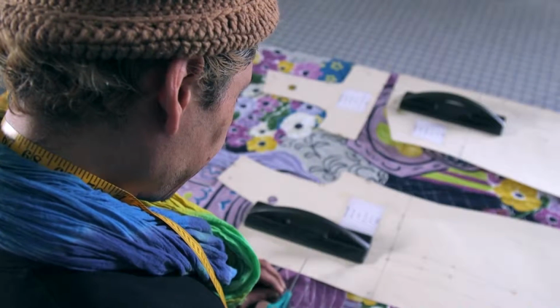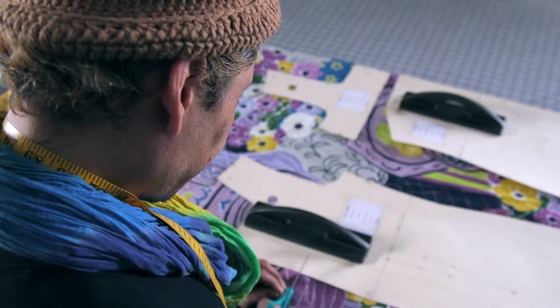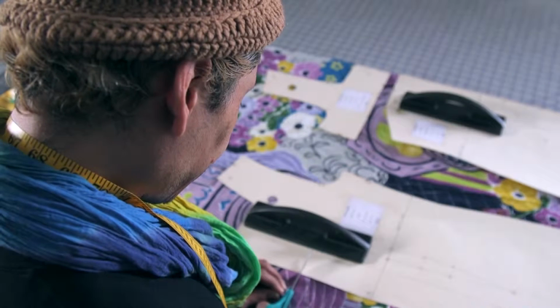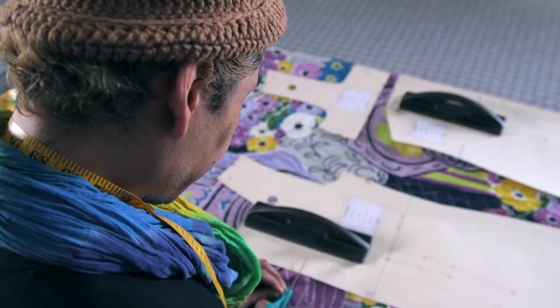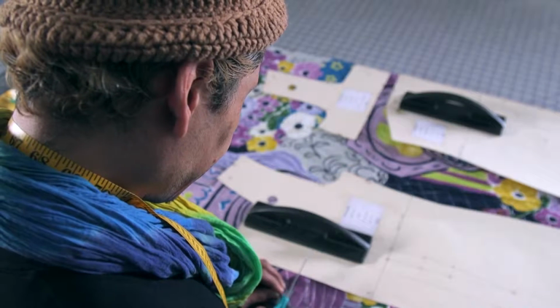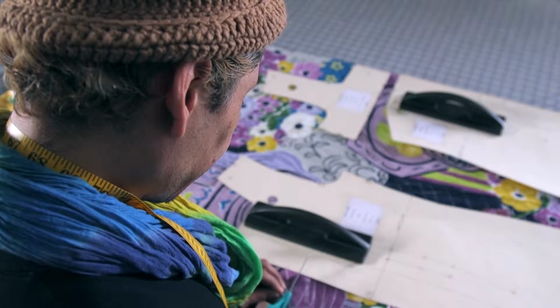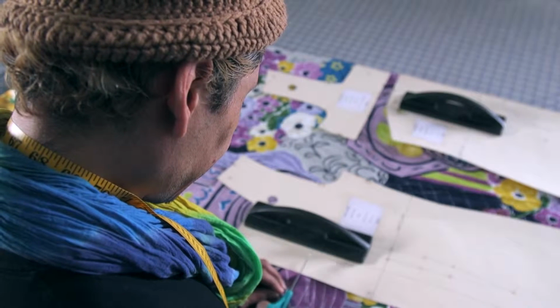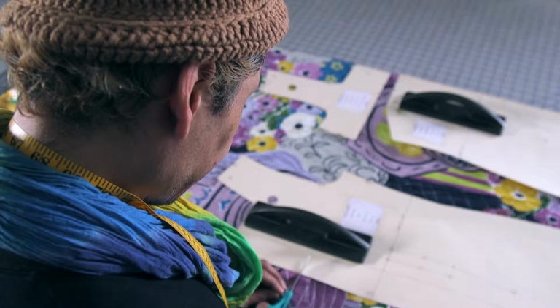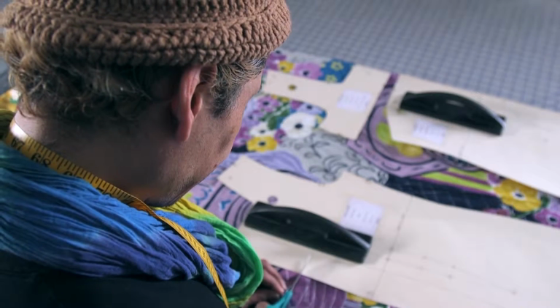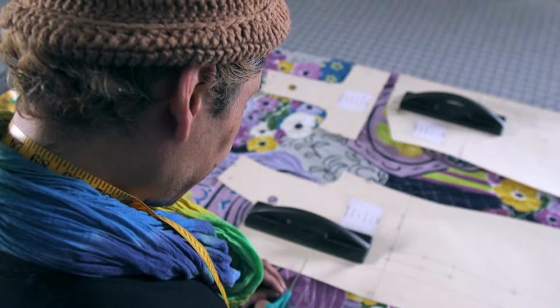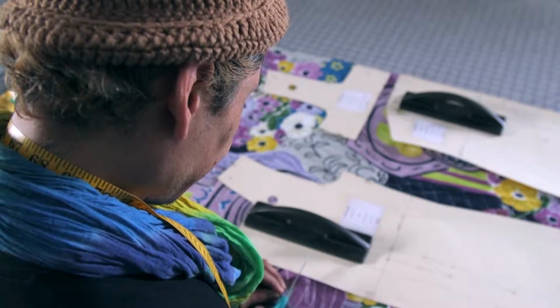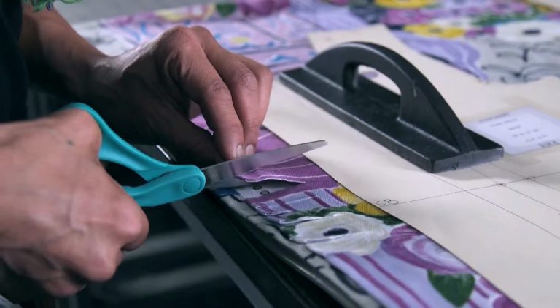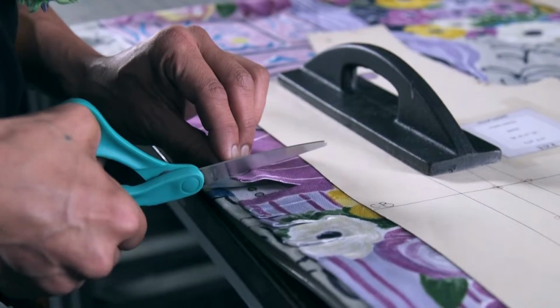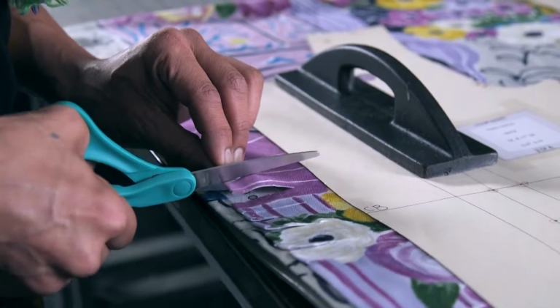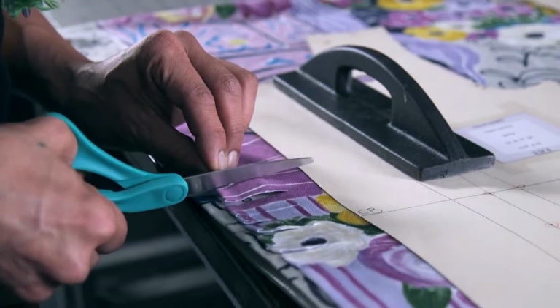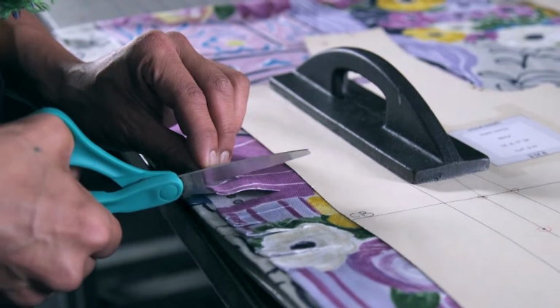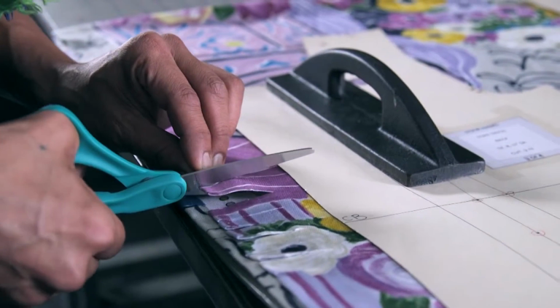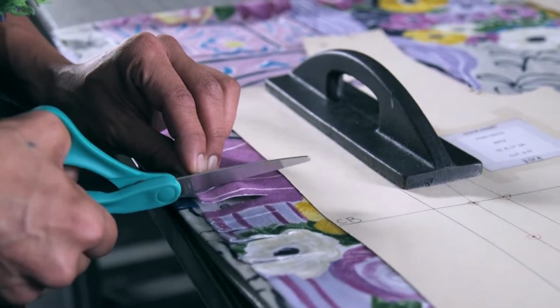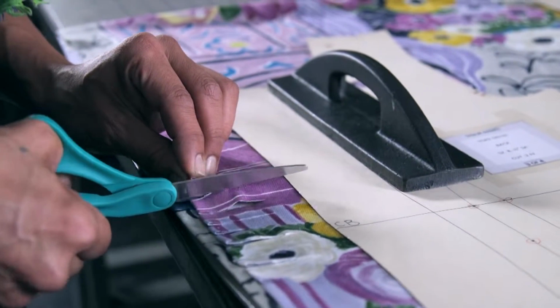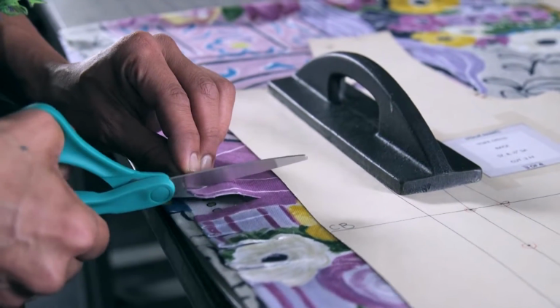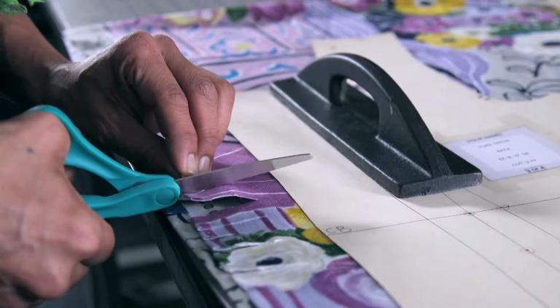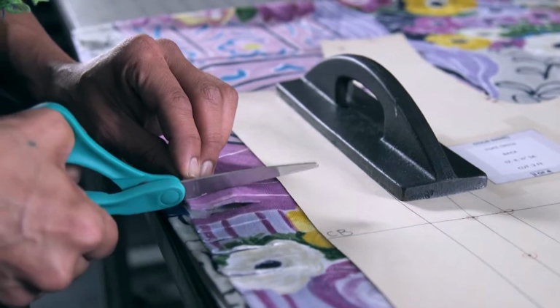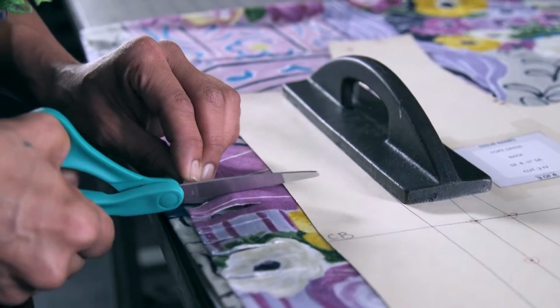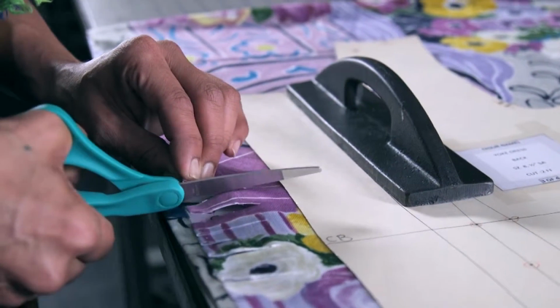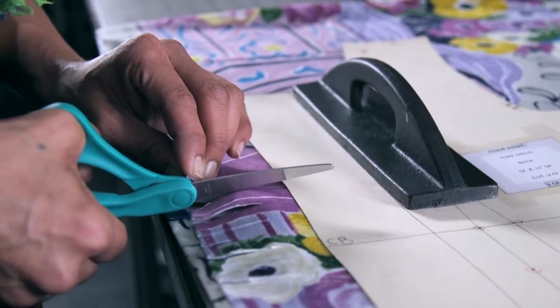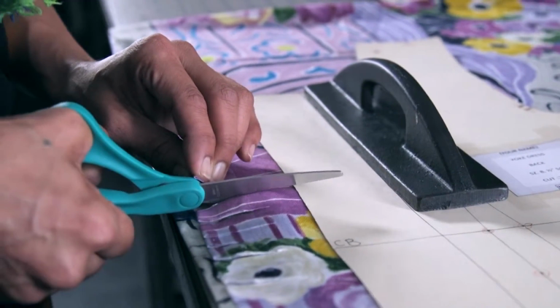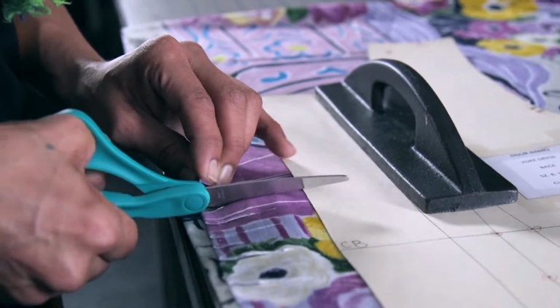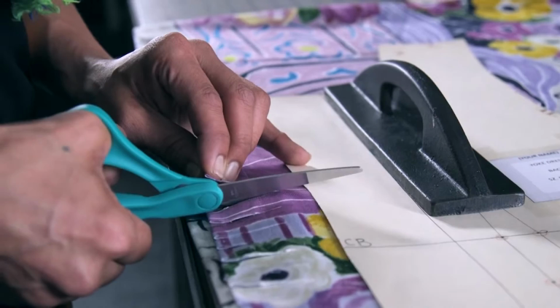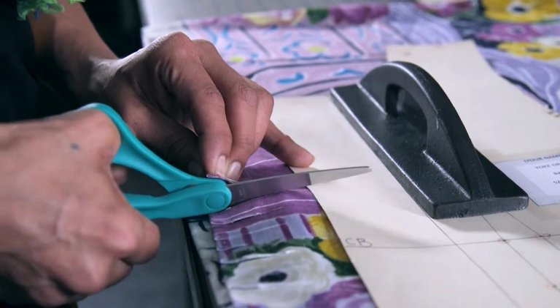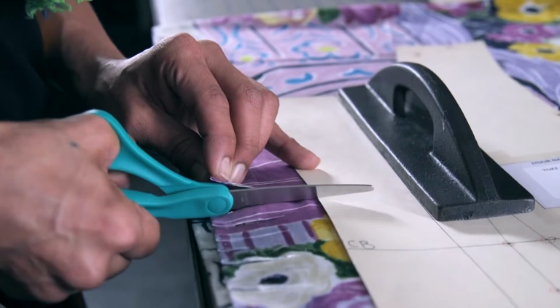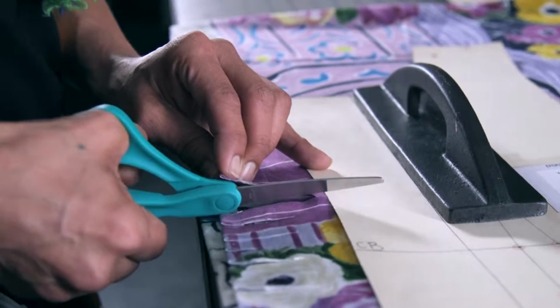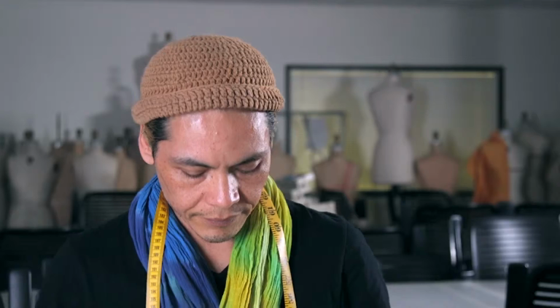Coming in, we're very green. As students we think we know everything — we think we know how to sew, we think we know how to sketch, we think we know everything that there is about fashion.